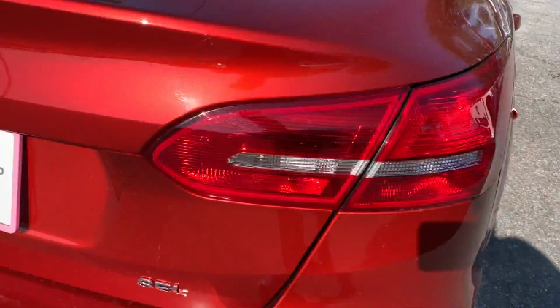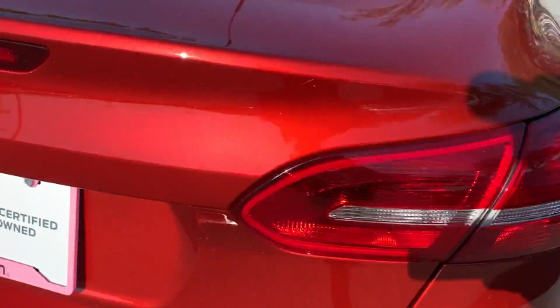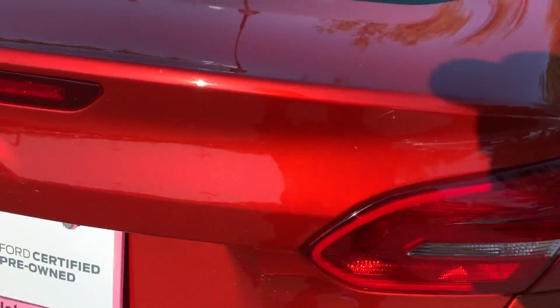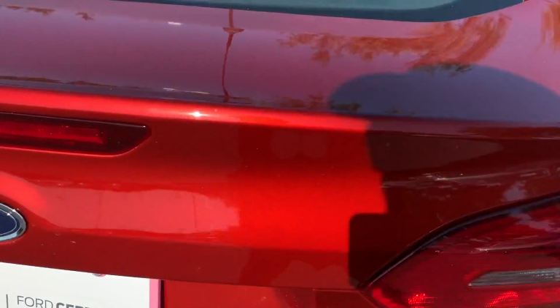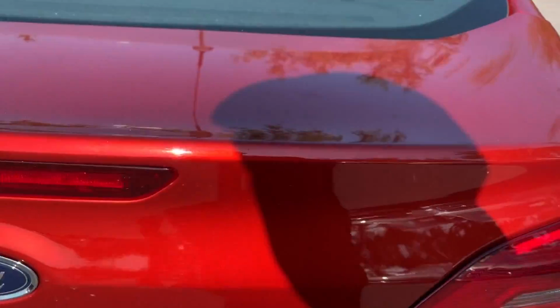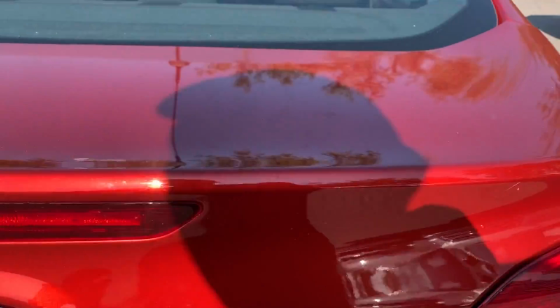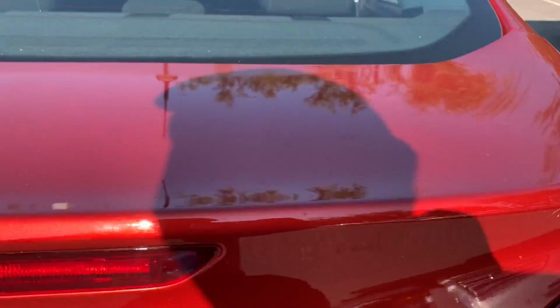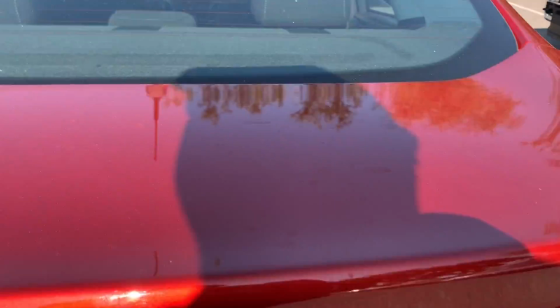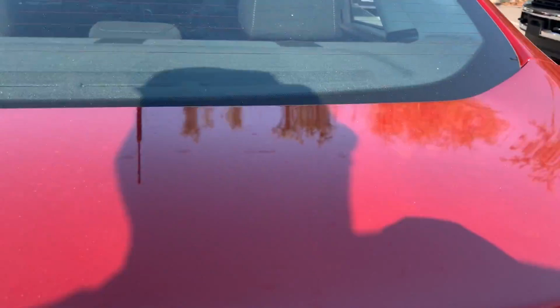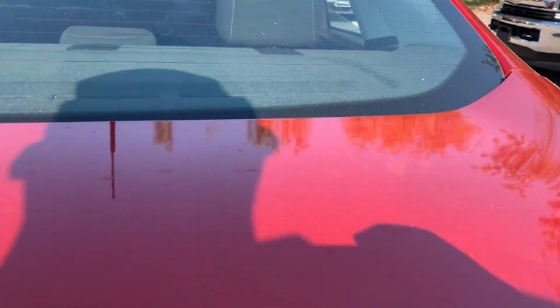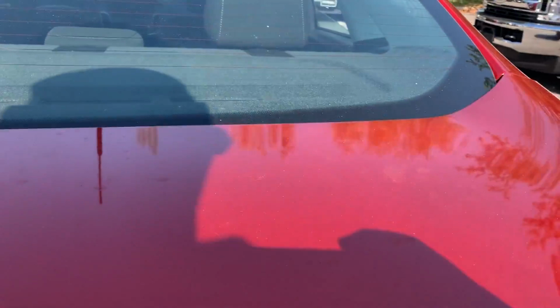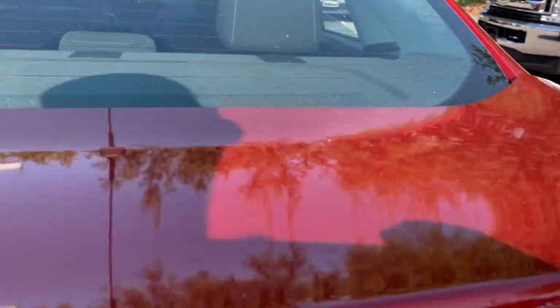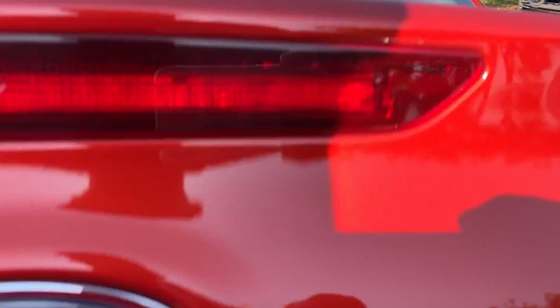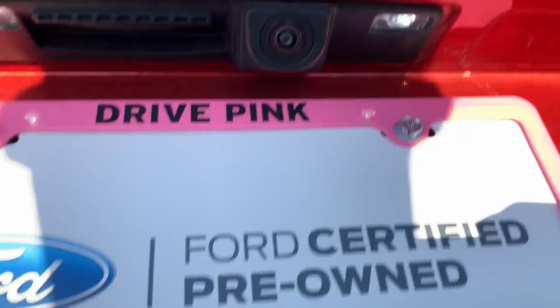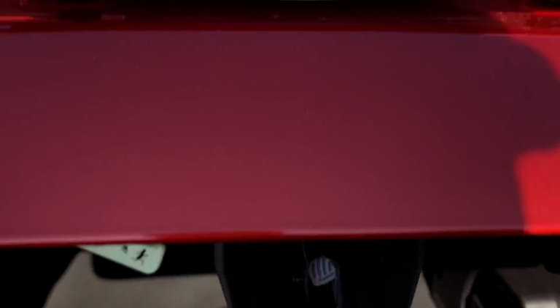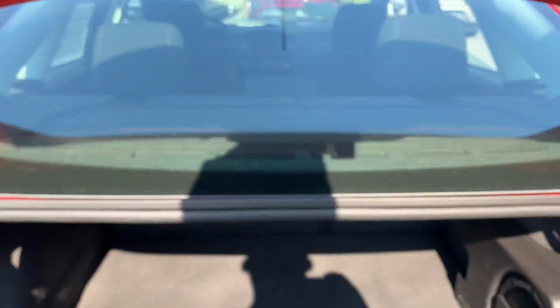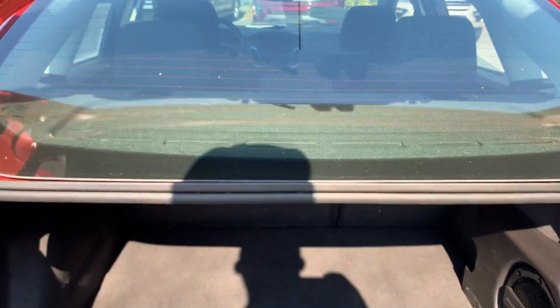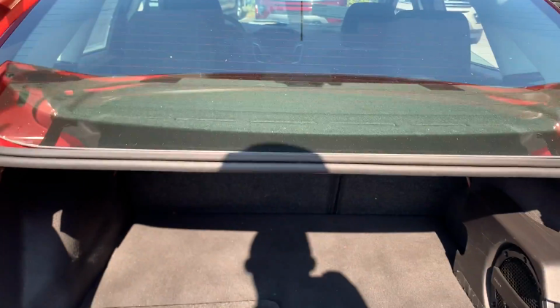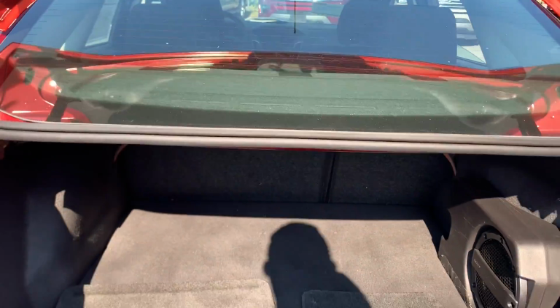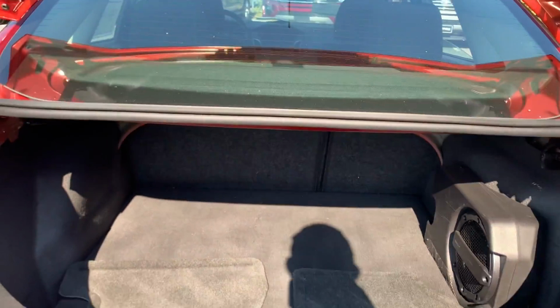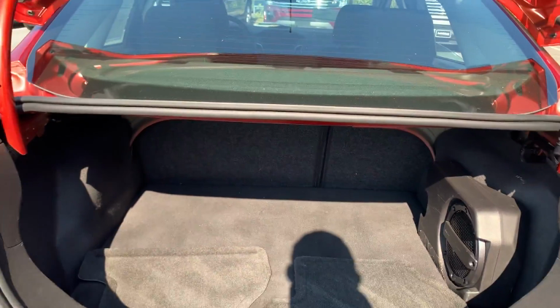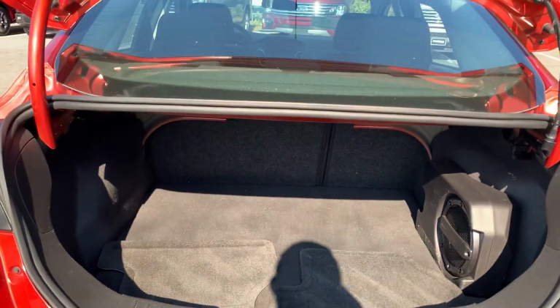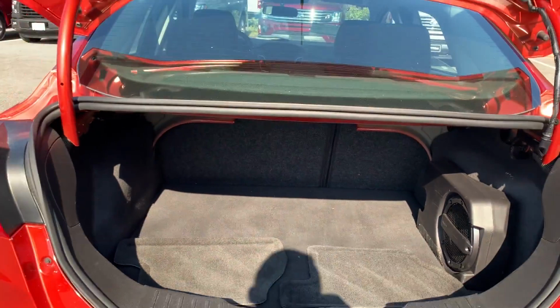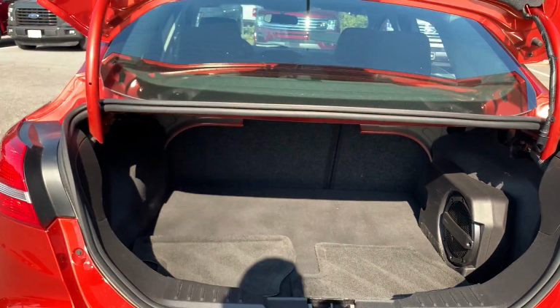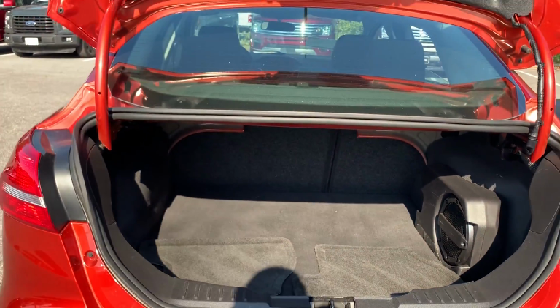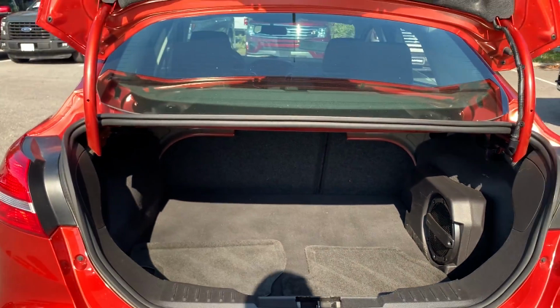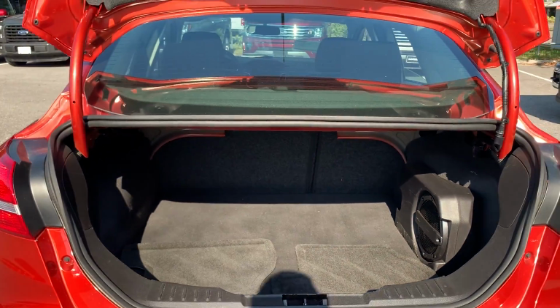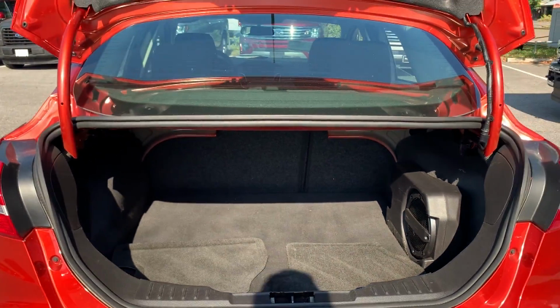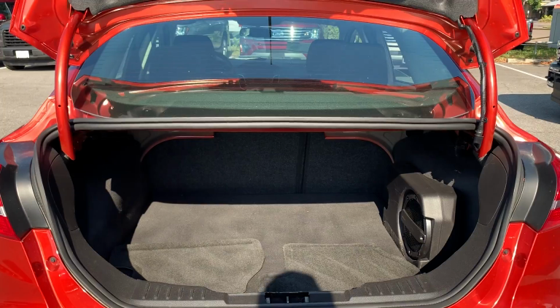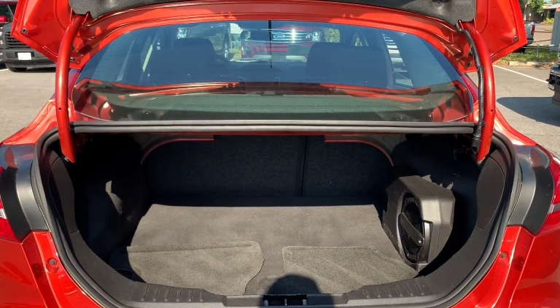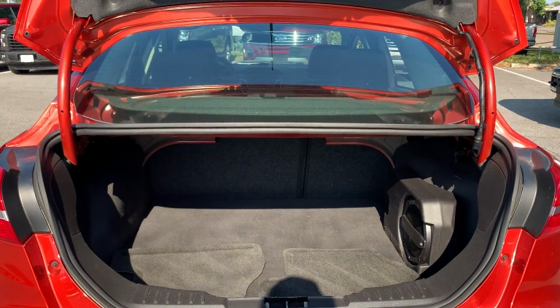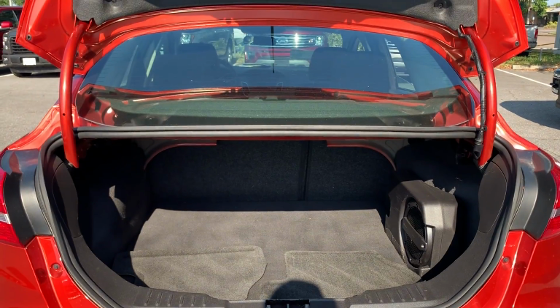Backup sensors, backup camera, lots of room in the trunk.